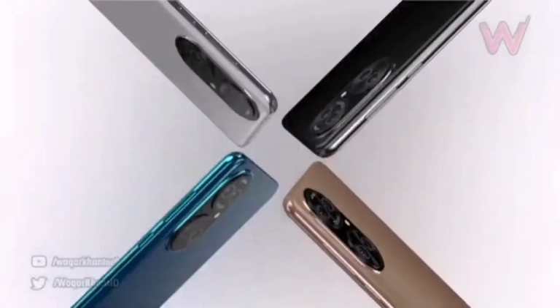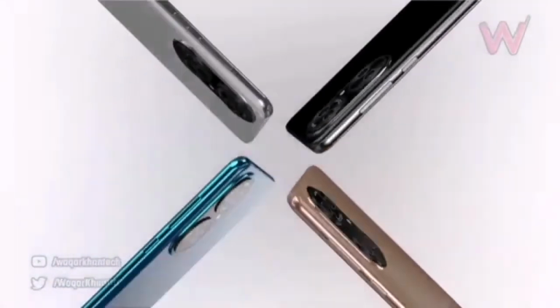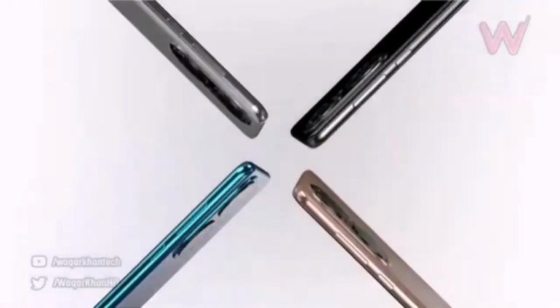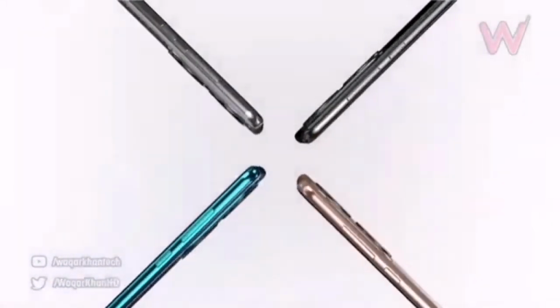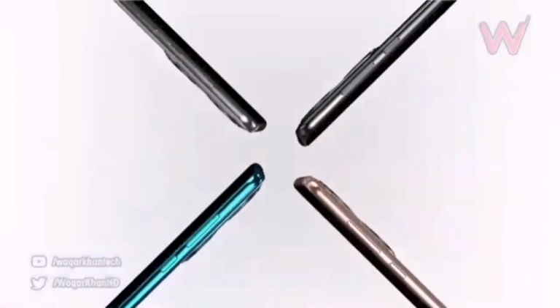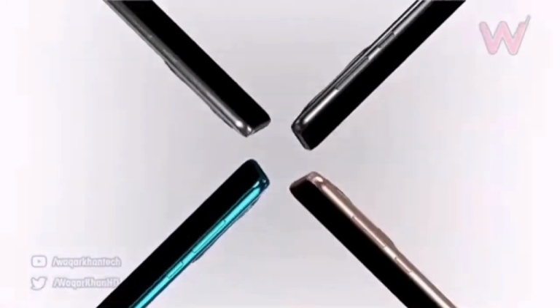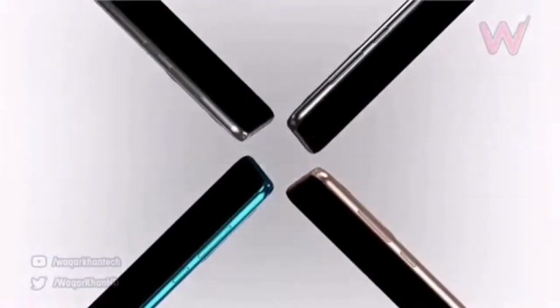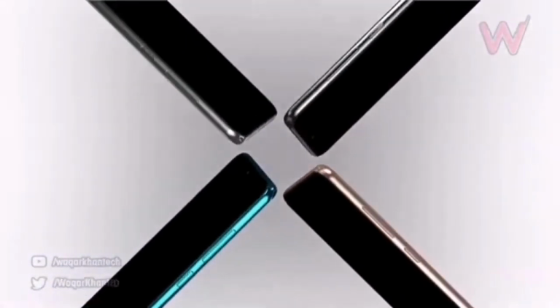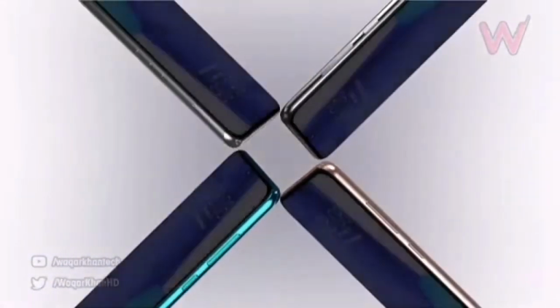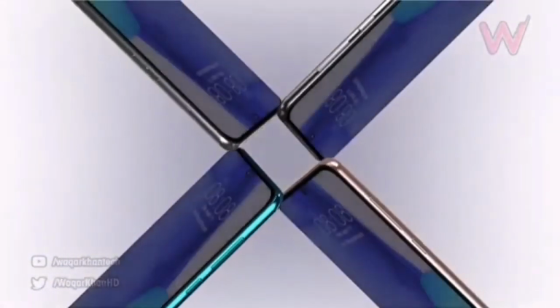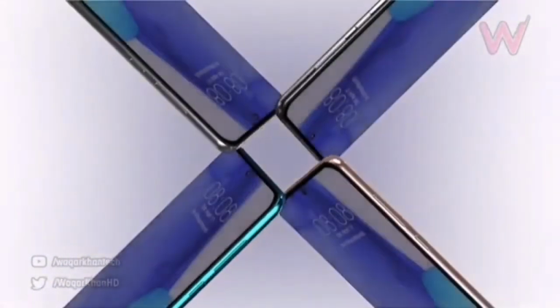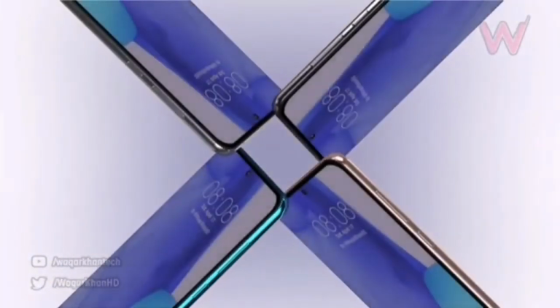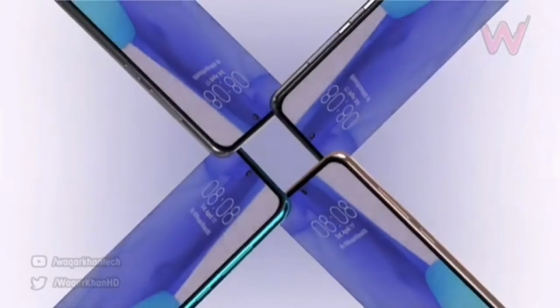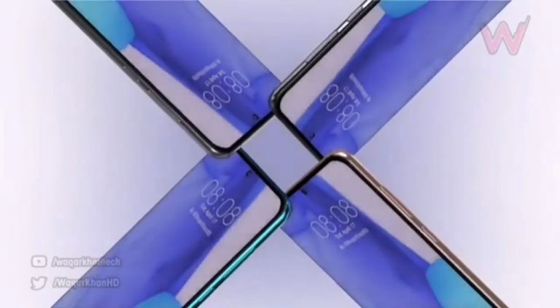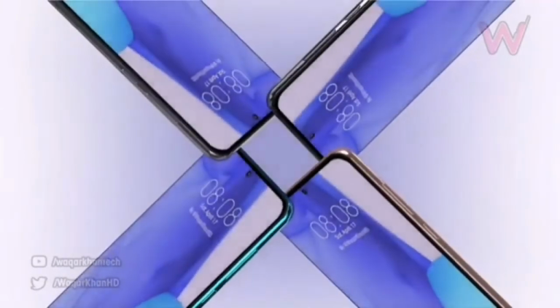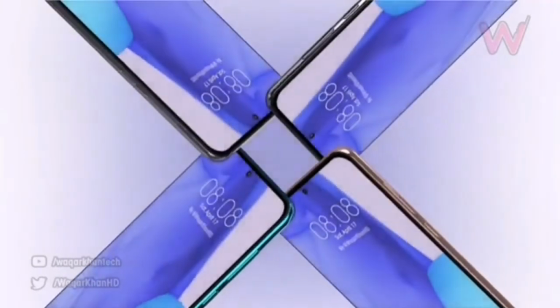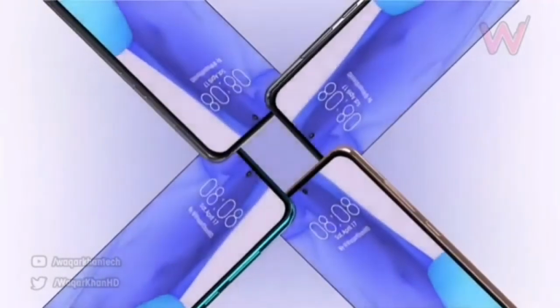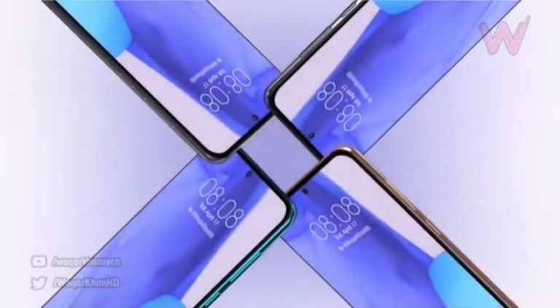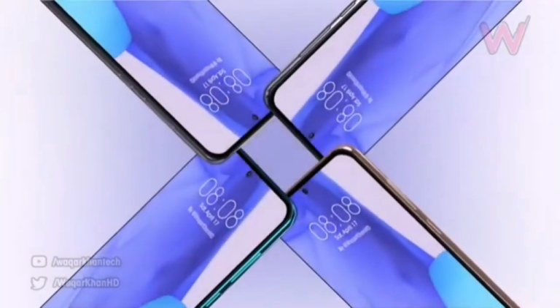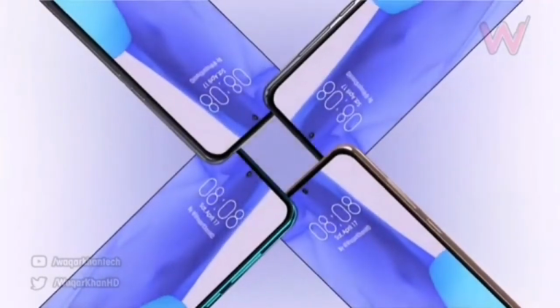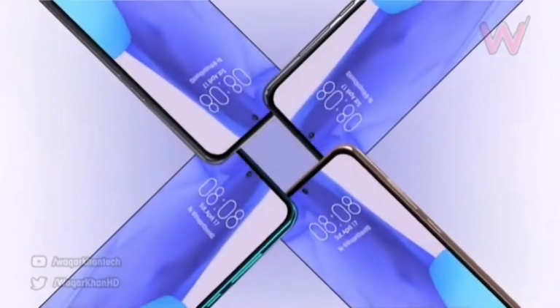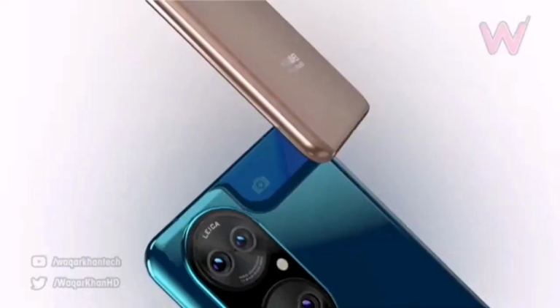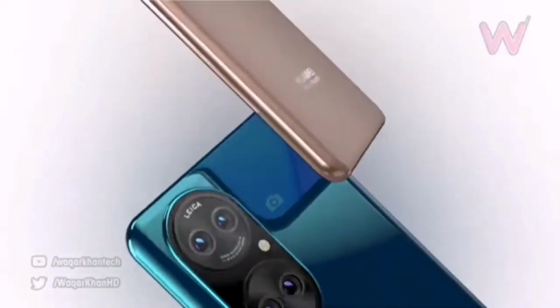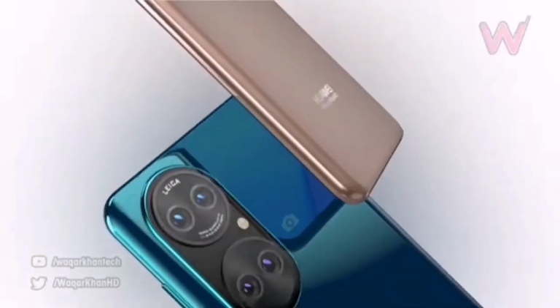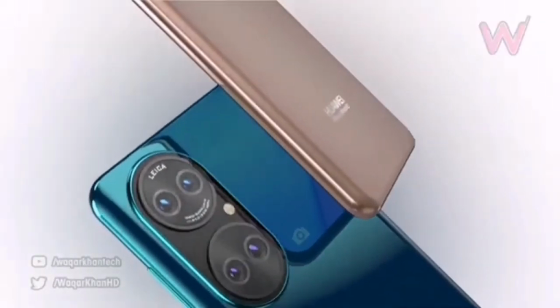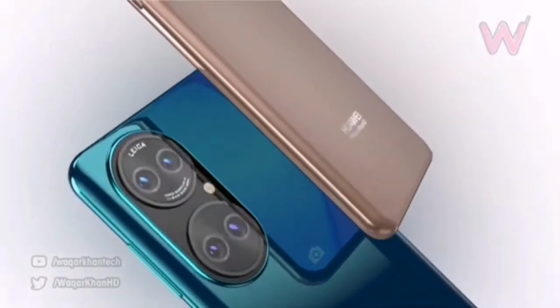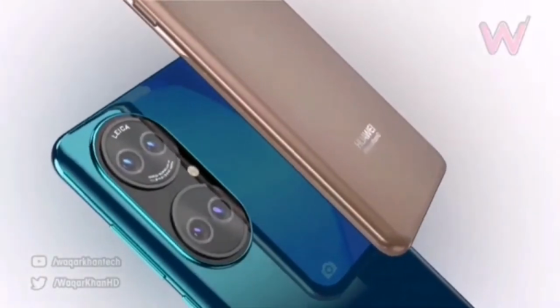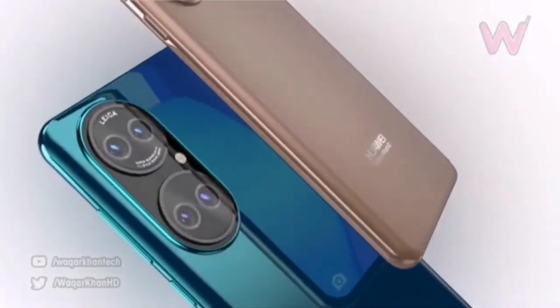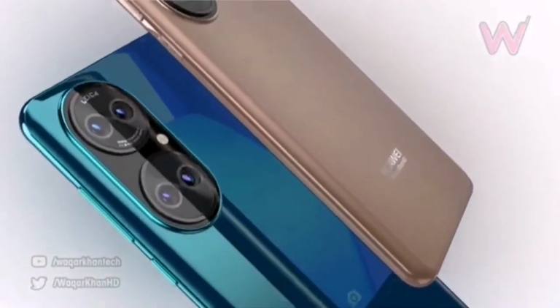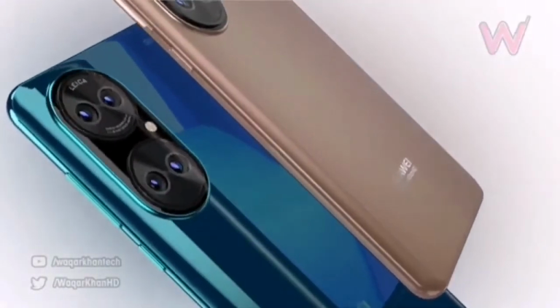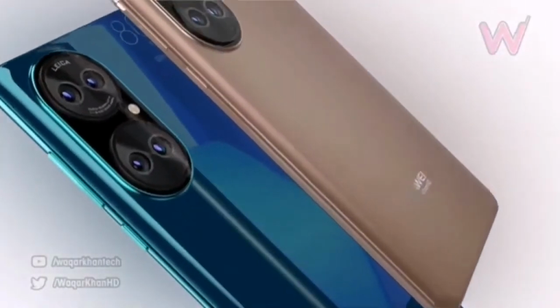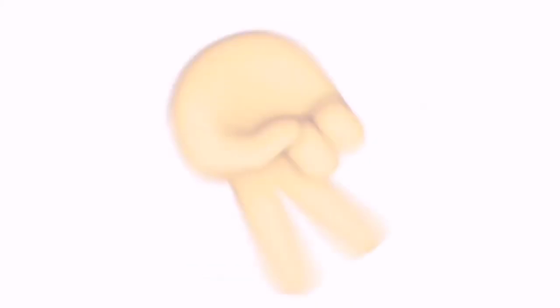So, what do you think about the upcoming Huawei P50 lineup? Let me know your thoughts in the comments down below.